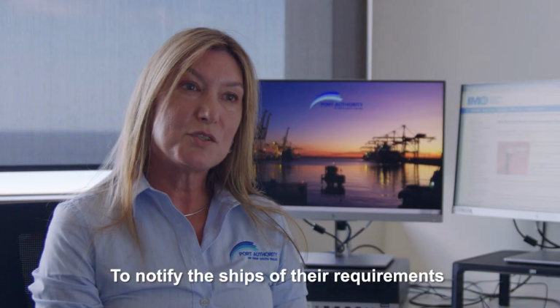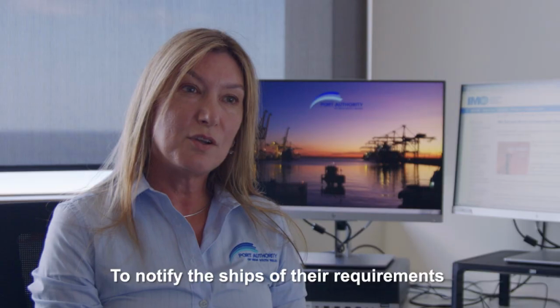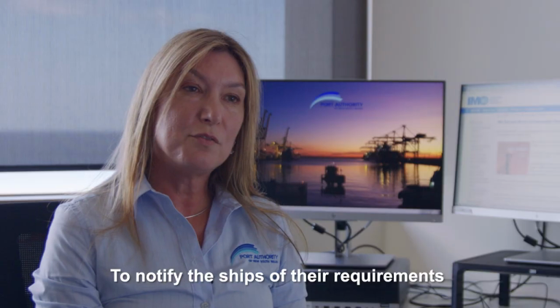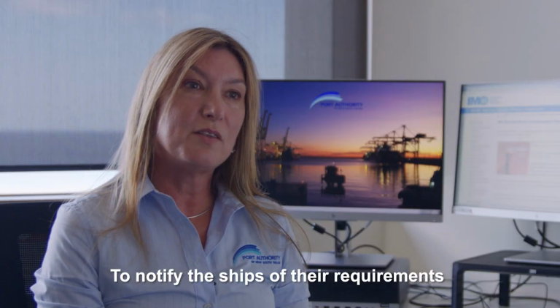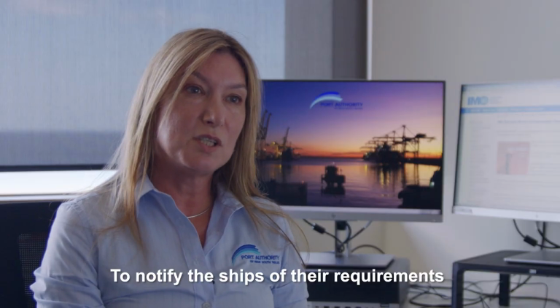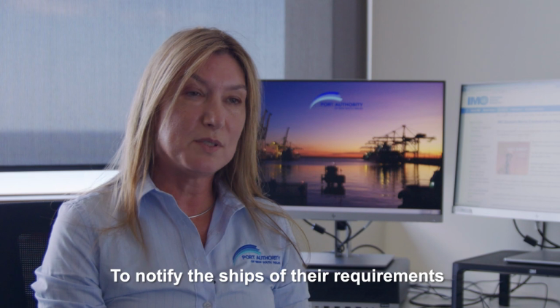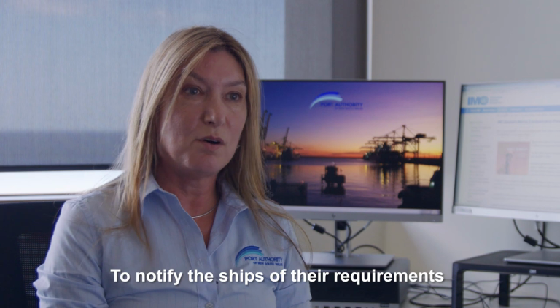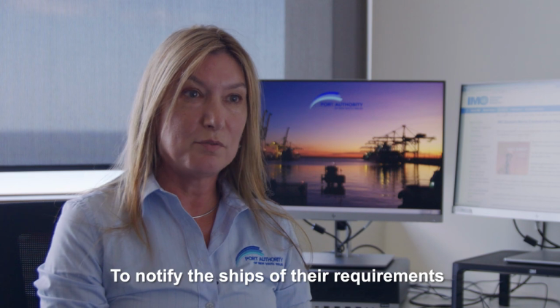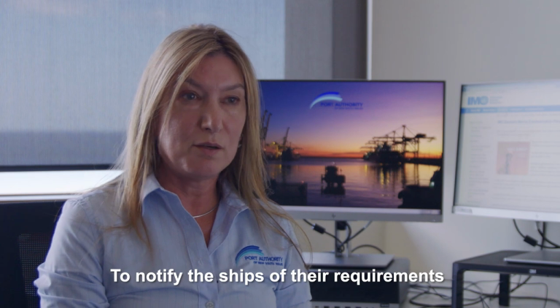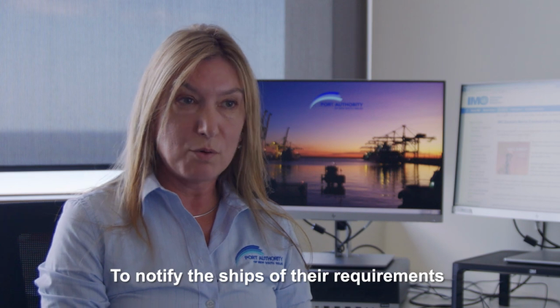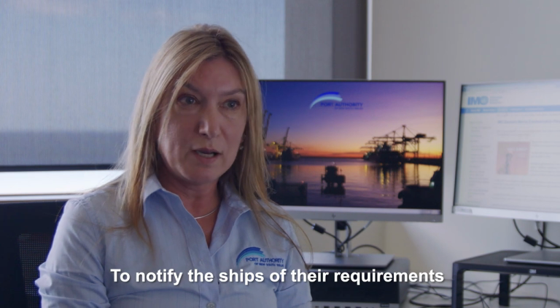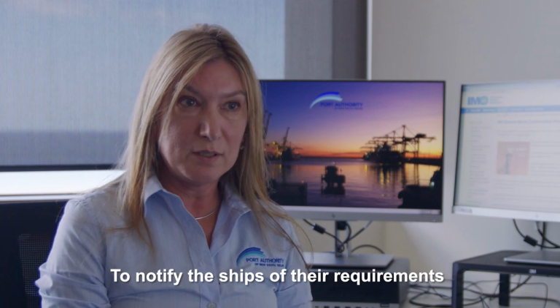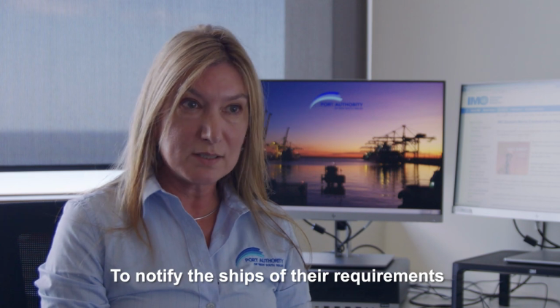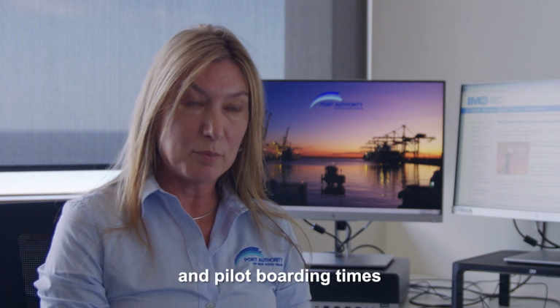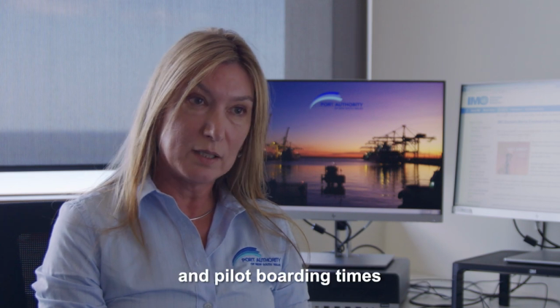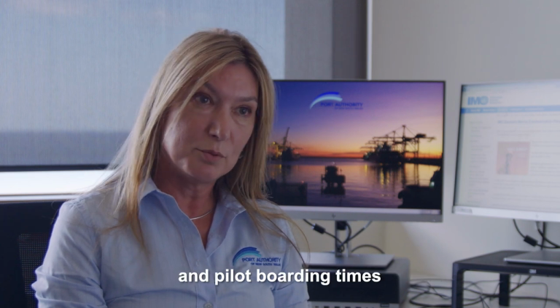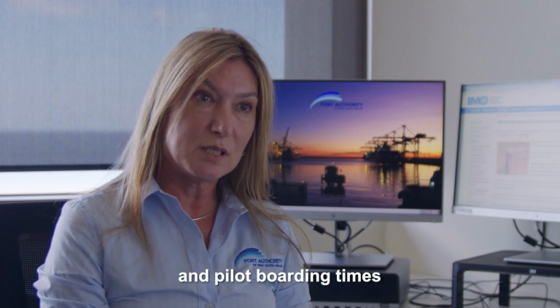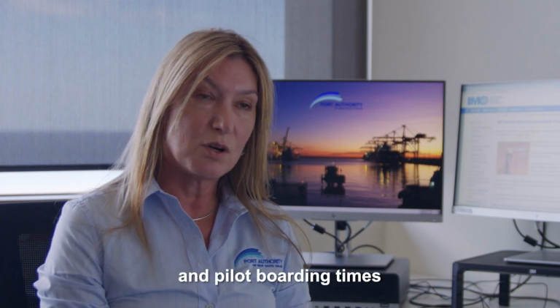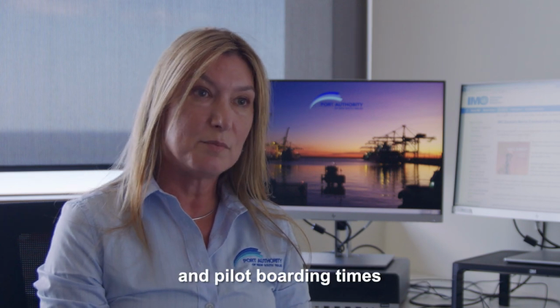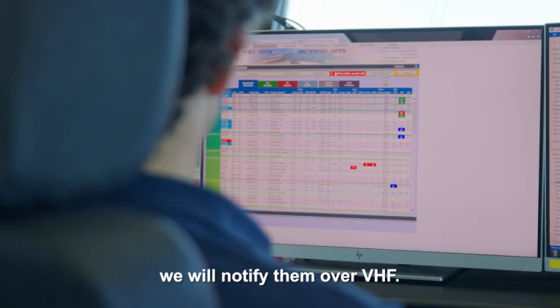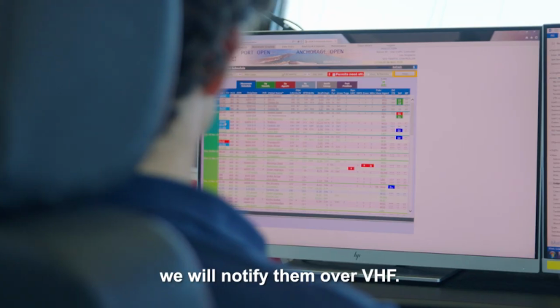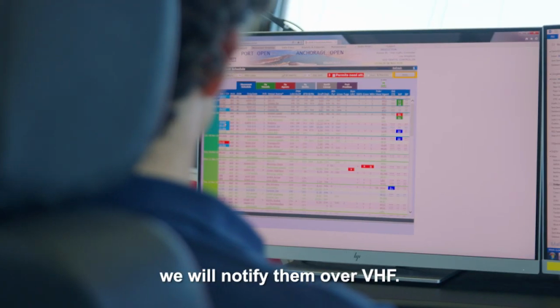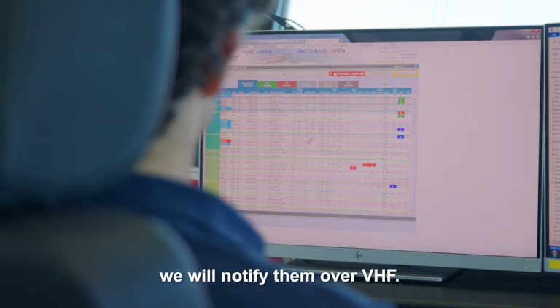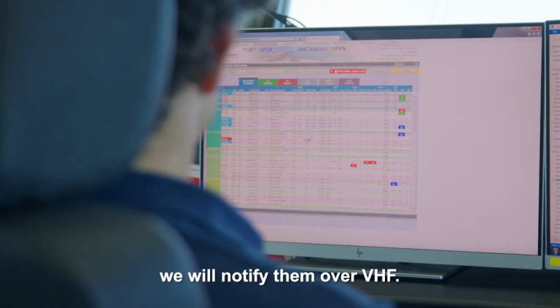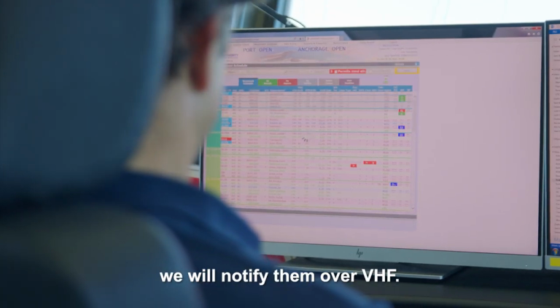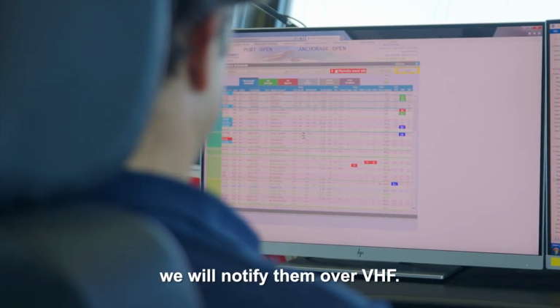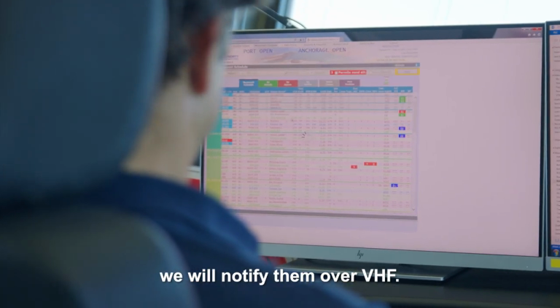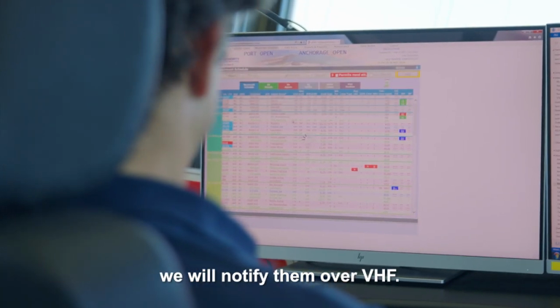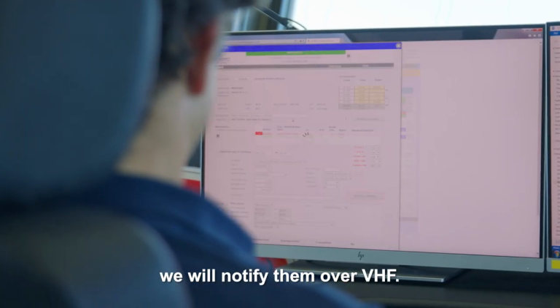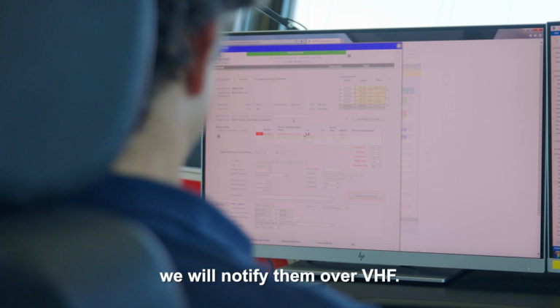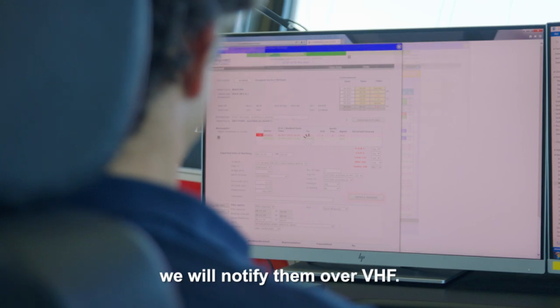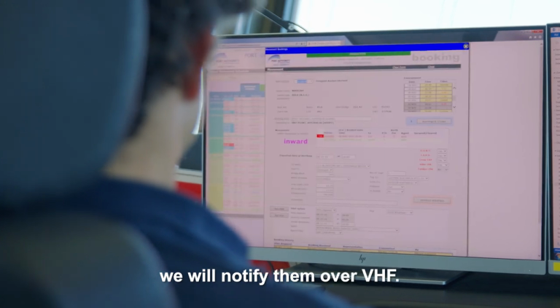To notify the ships of their requirements and pilot boarding times, we will notify them over VHF.